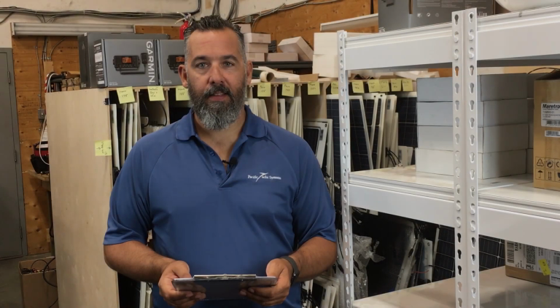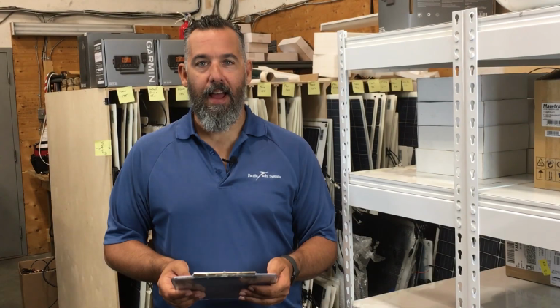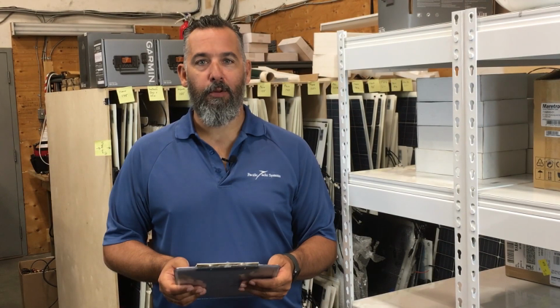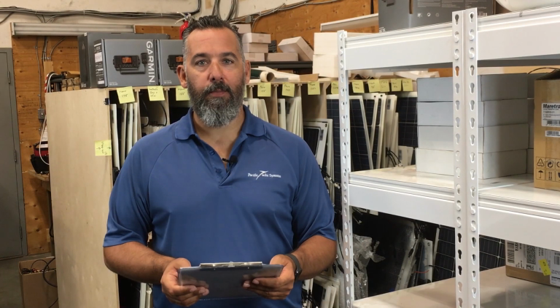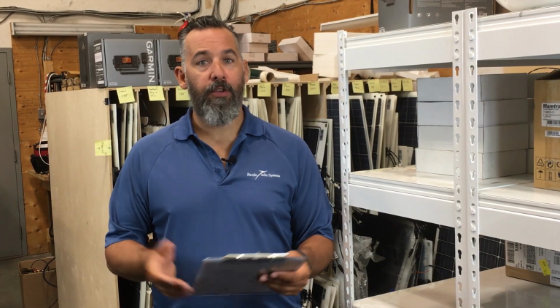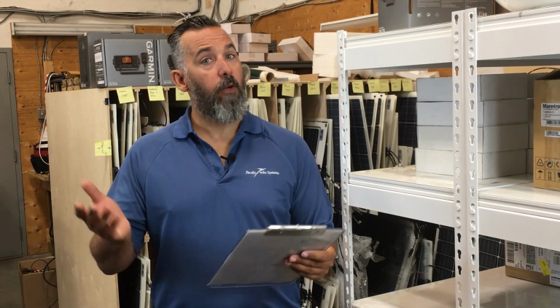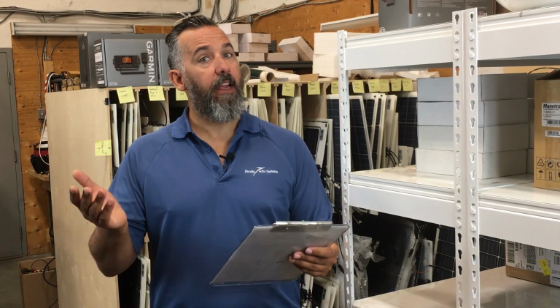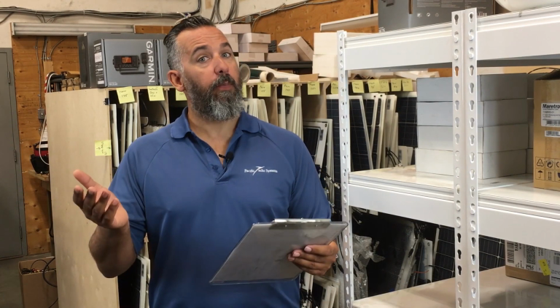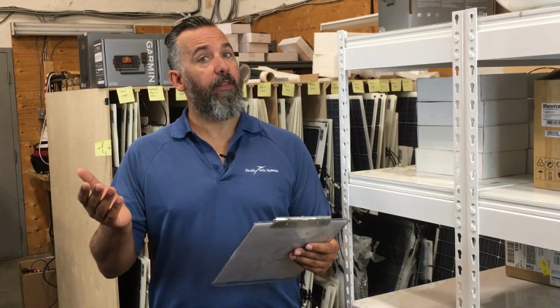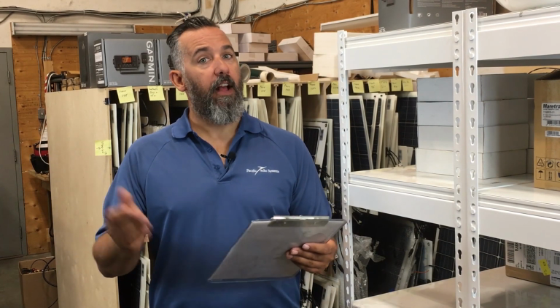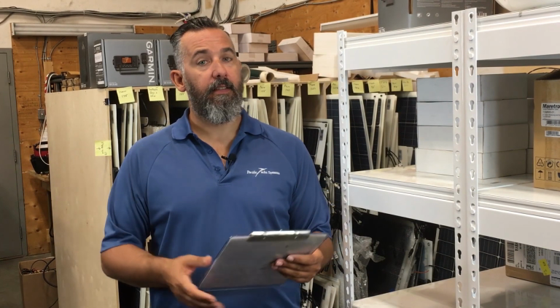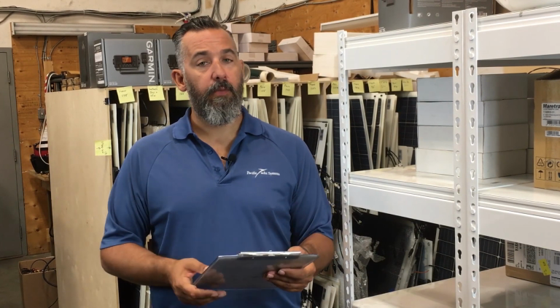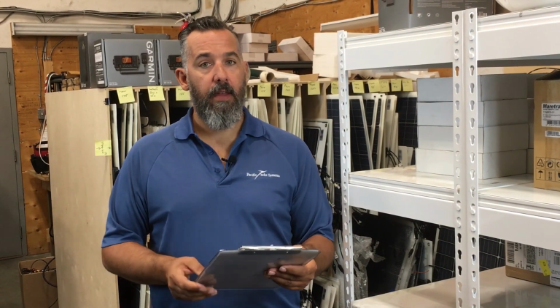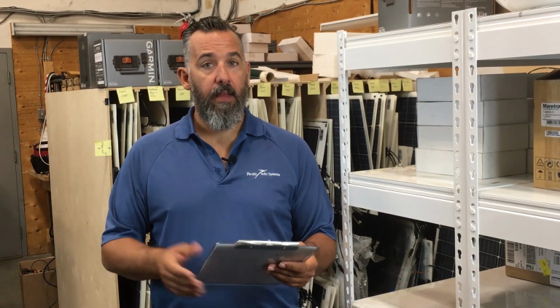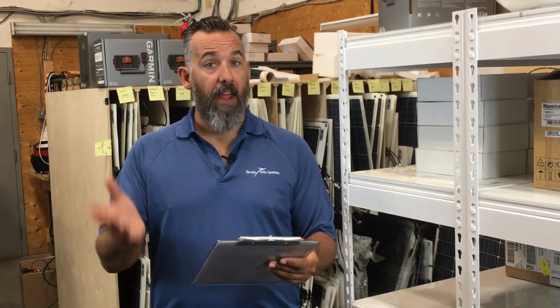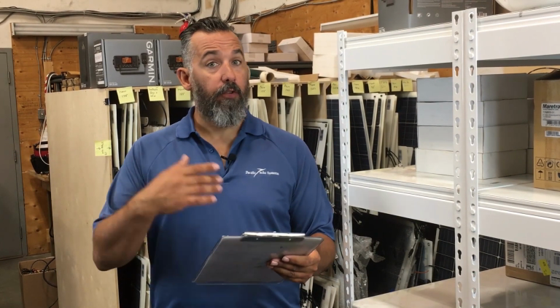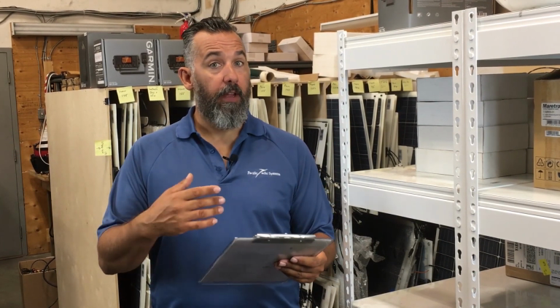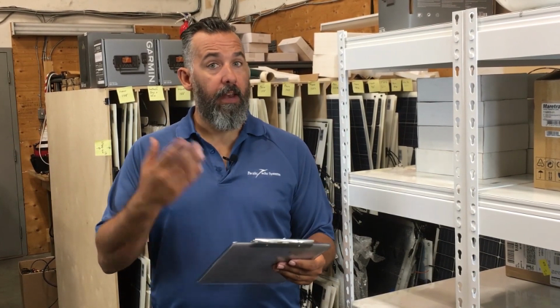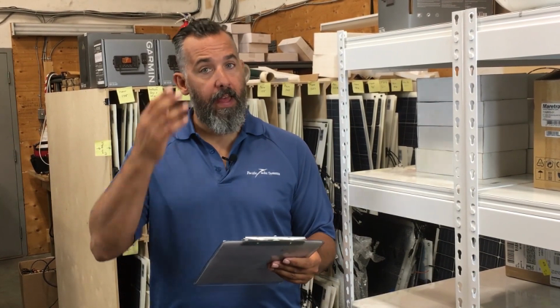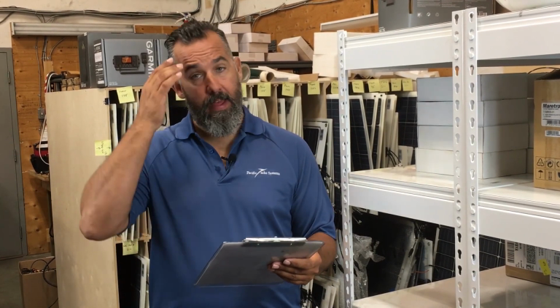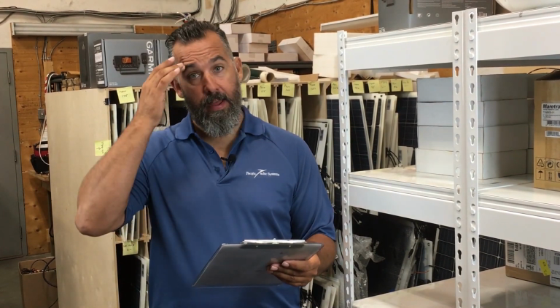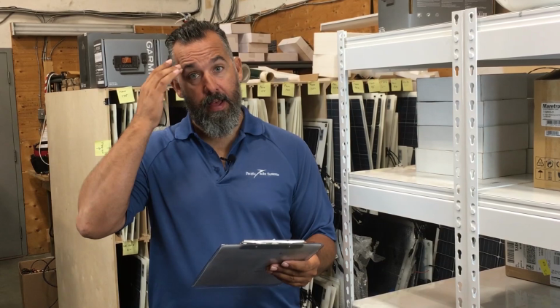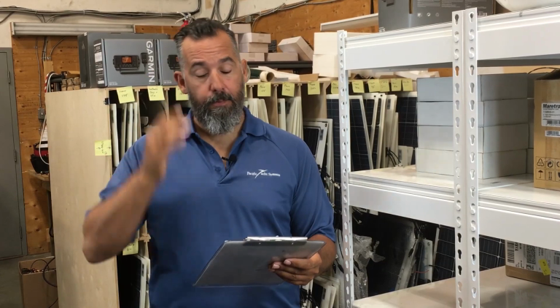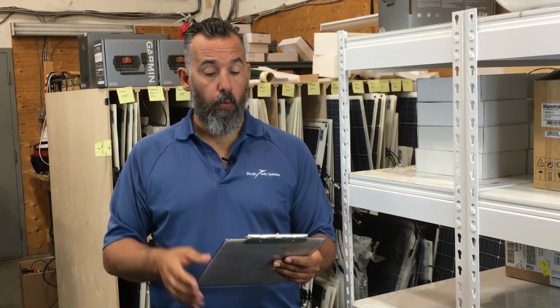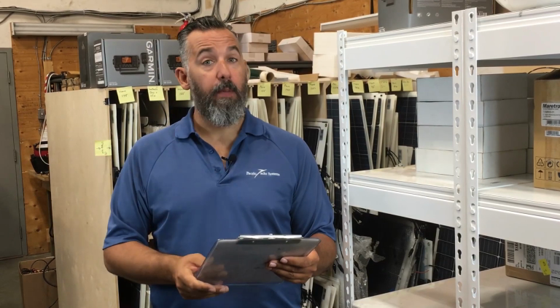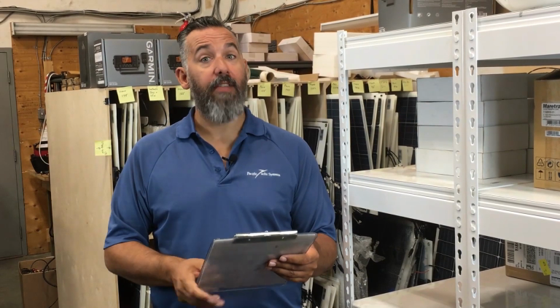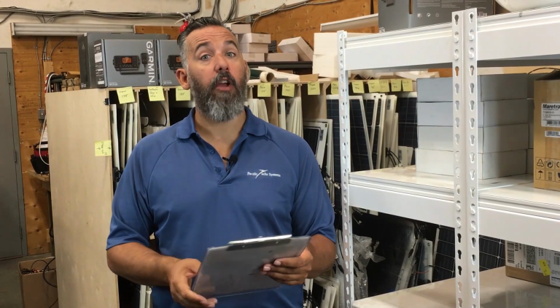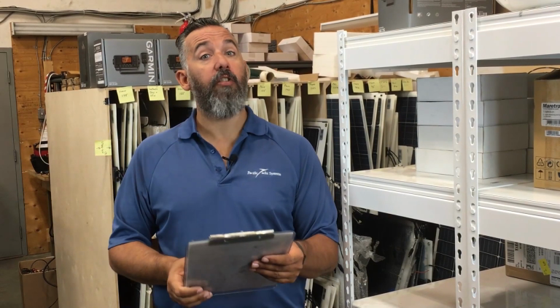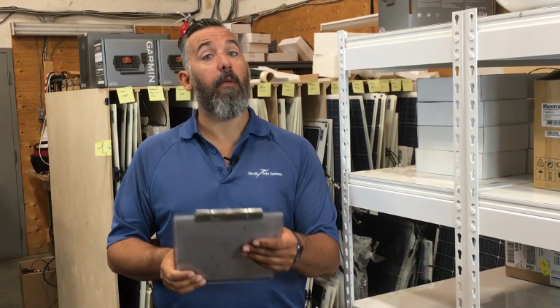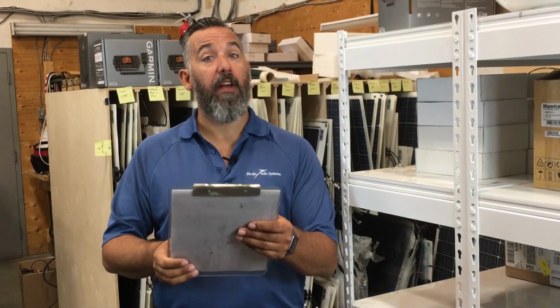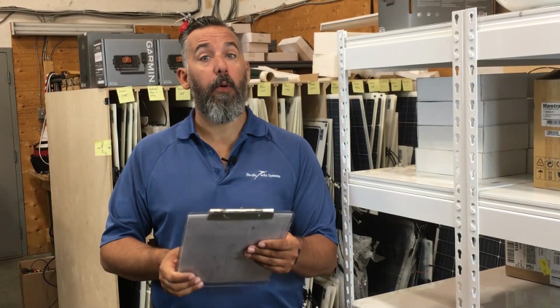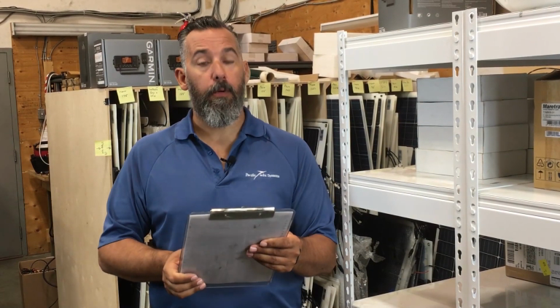Hi everyone, Jeff Cote here with Pacific Yacht Systems. Thanks for tuning in — we're going to be answering a question from a fellow boater.